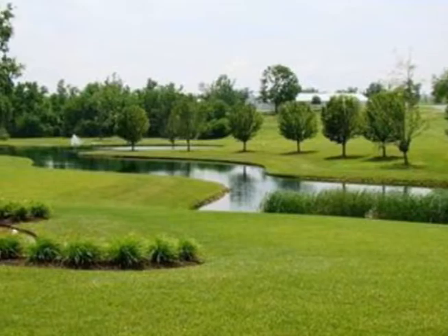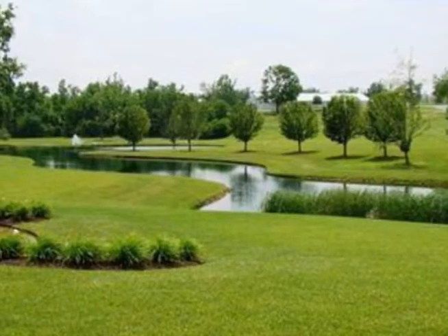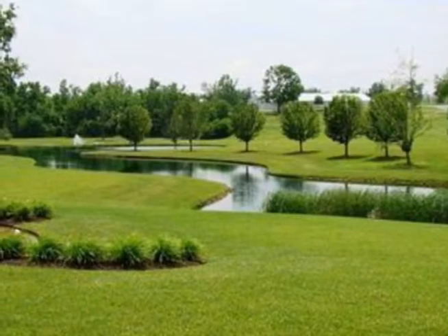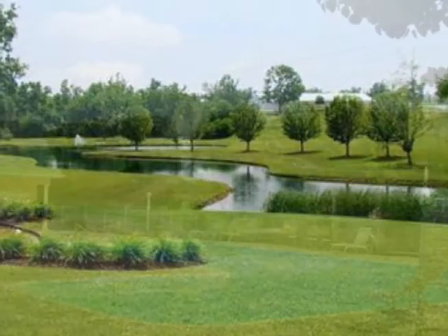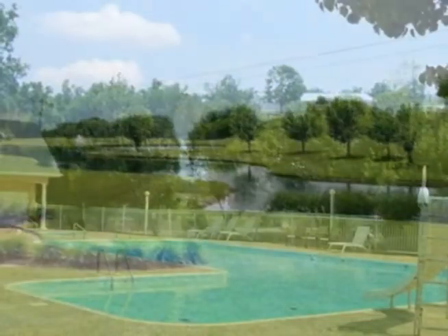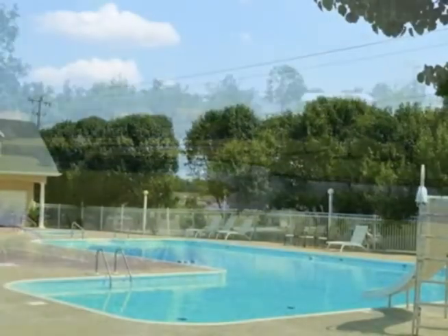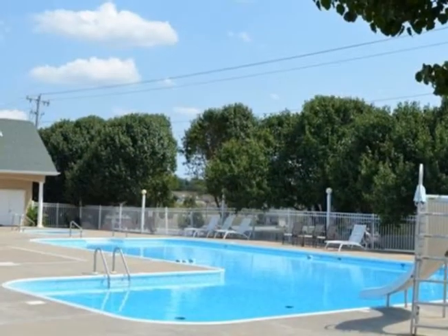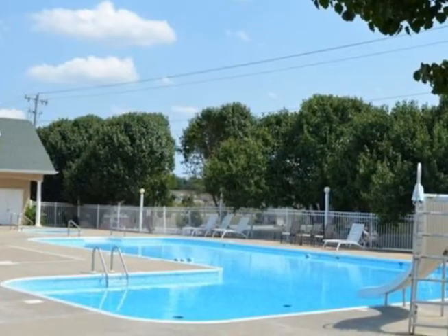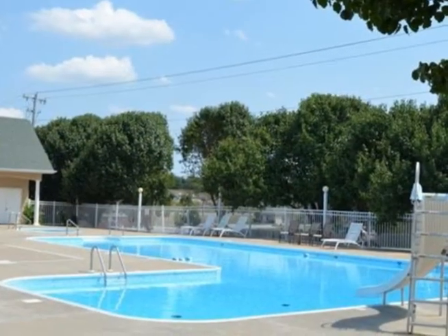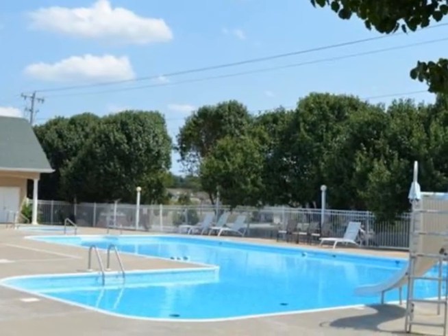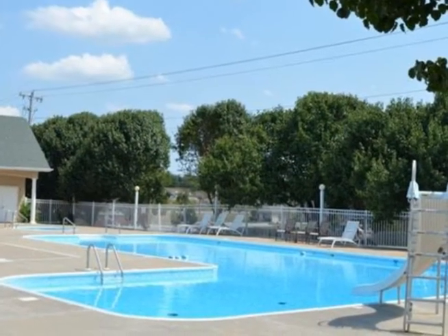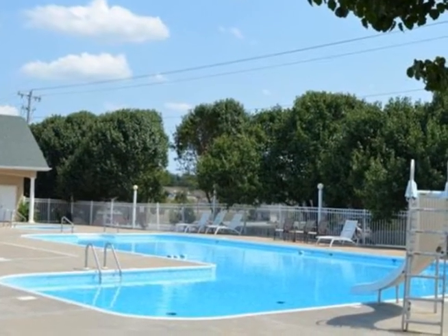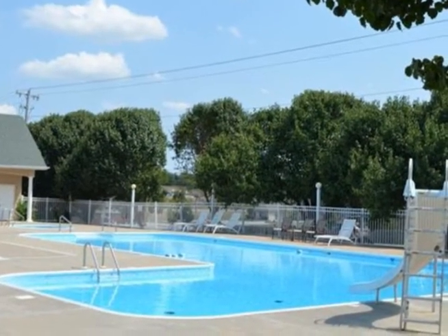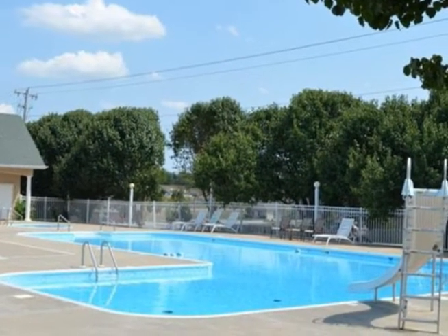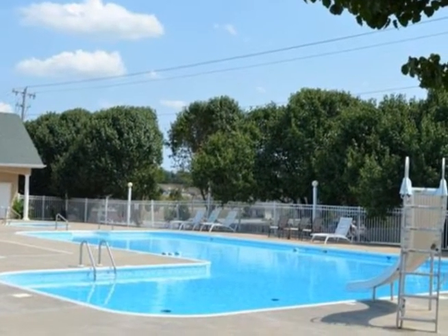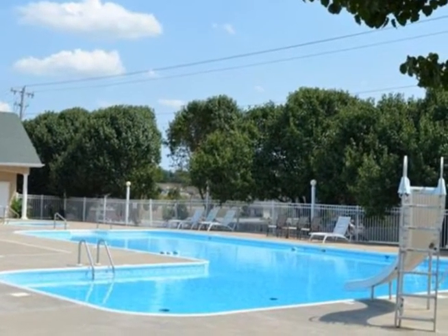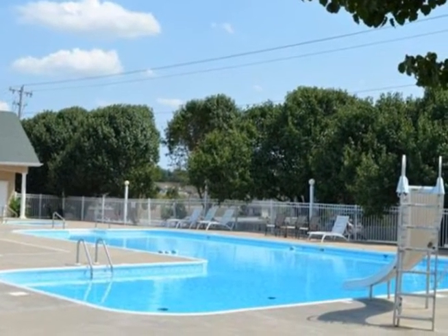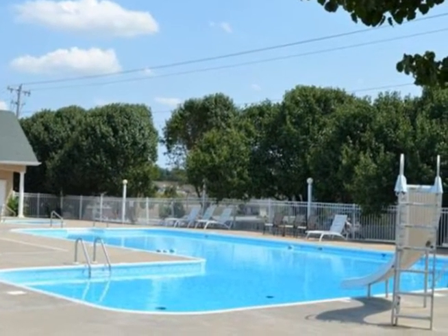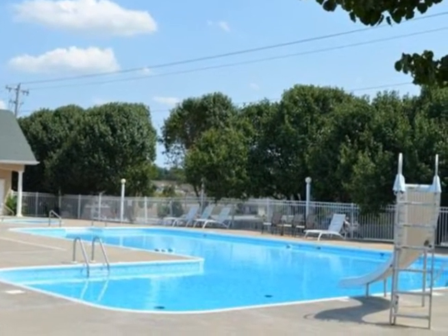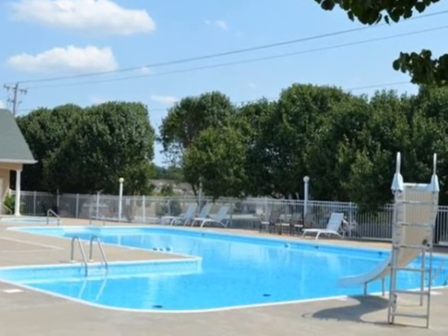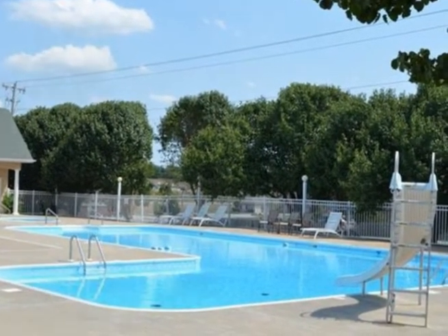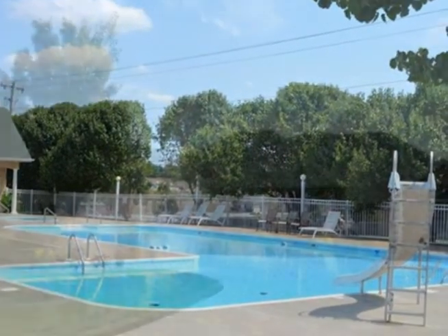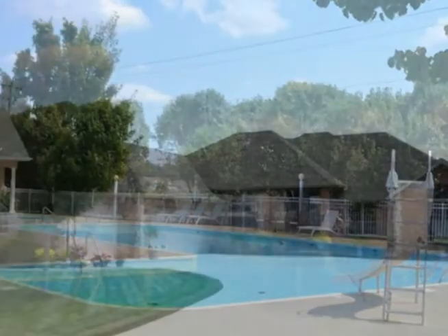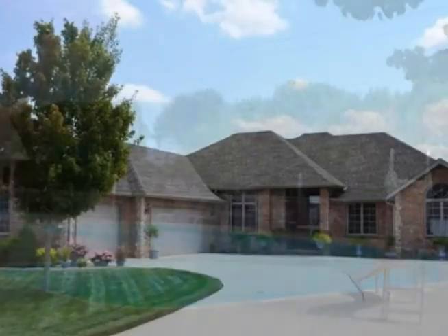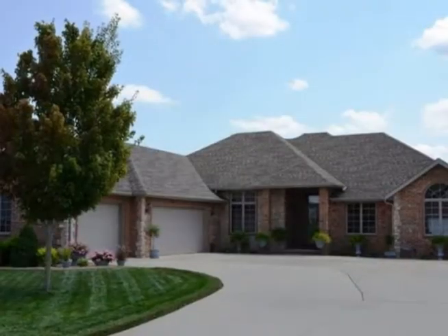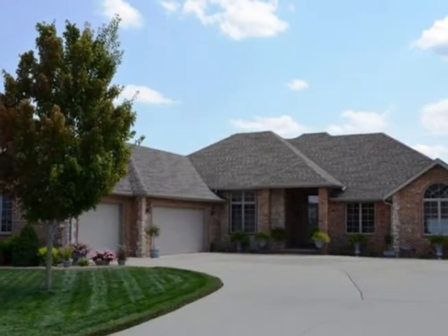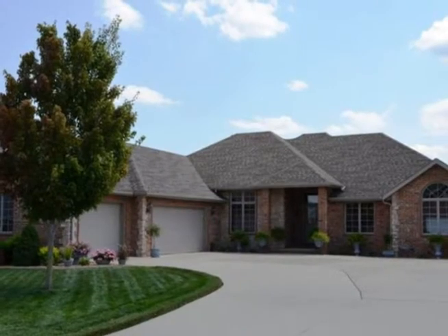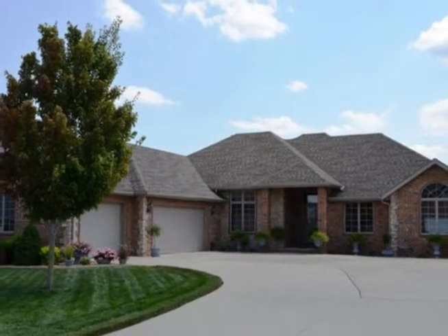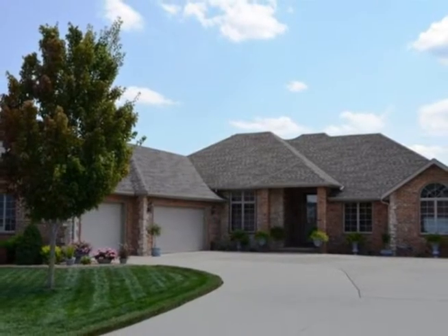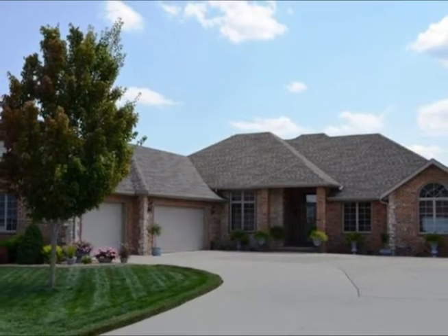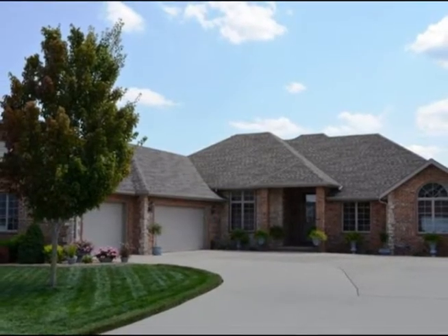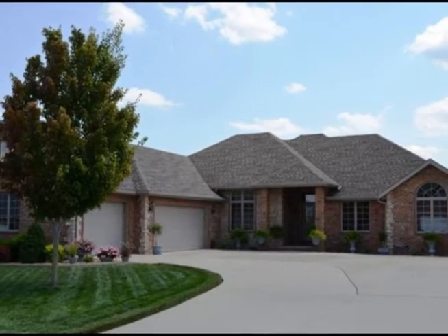In back is a covered deck which overlooks green space and landscaped land. This home shows like new — come see it in person.